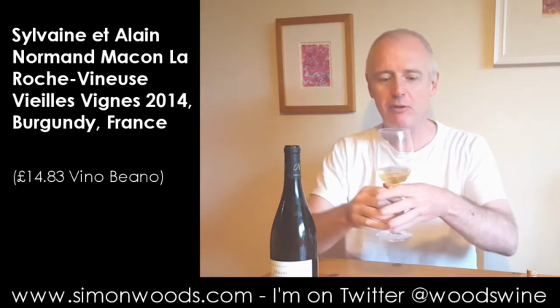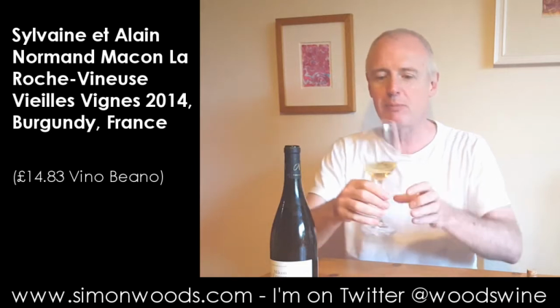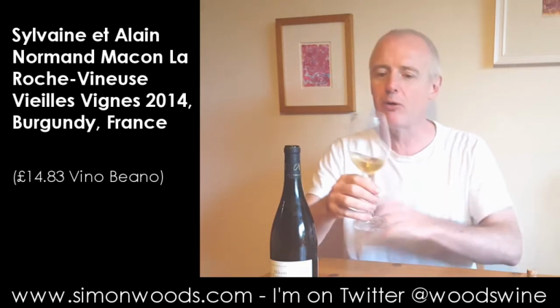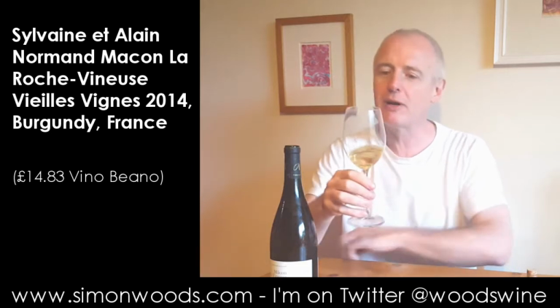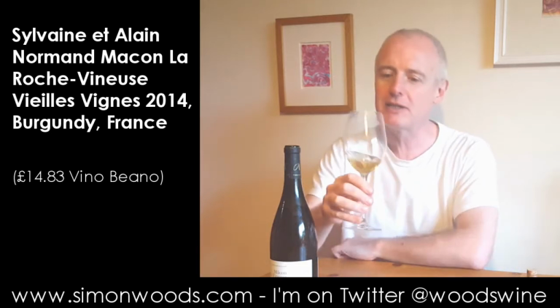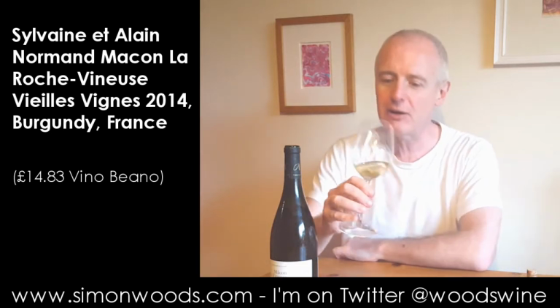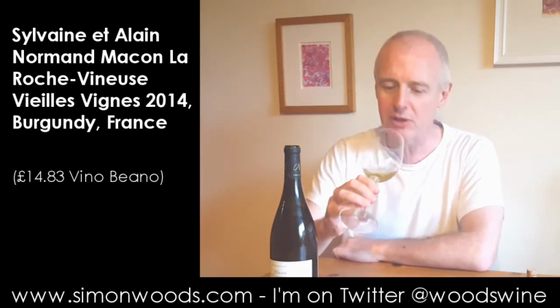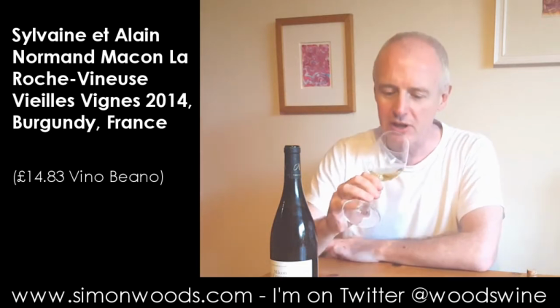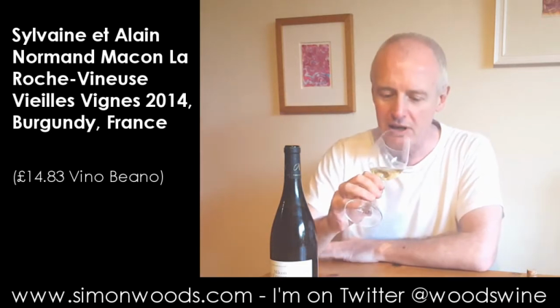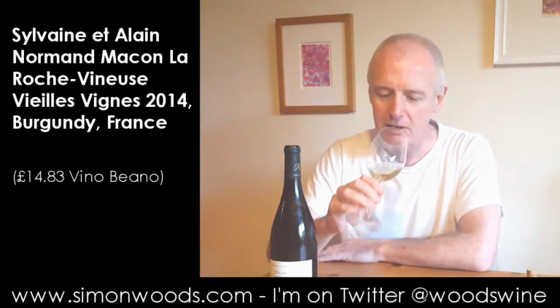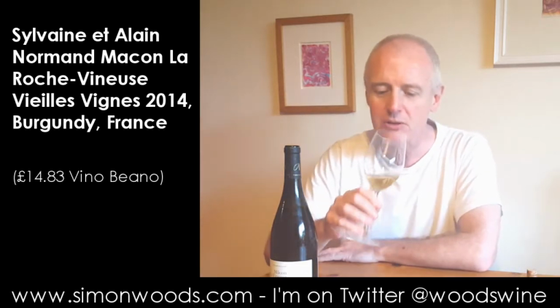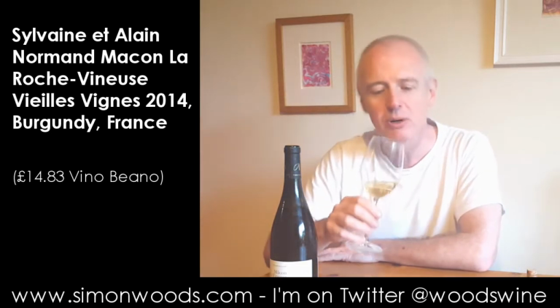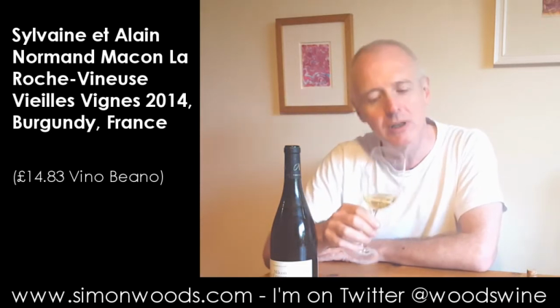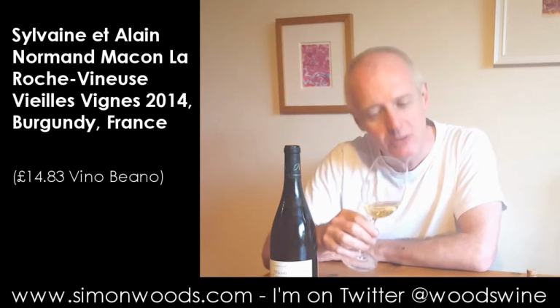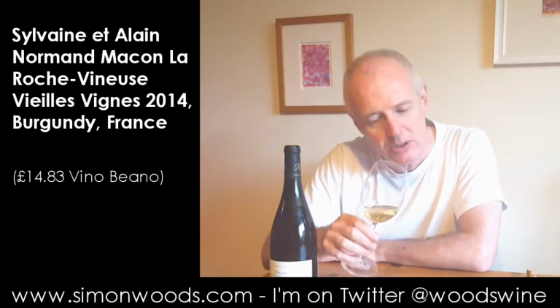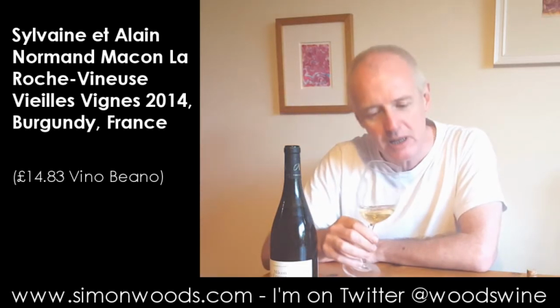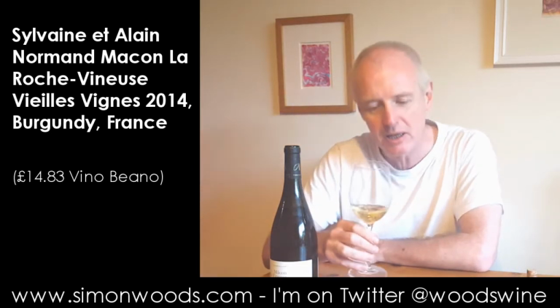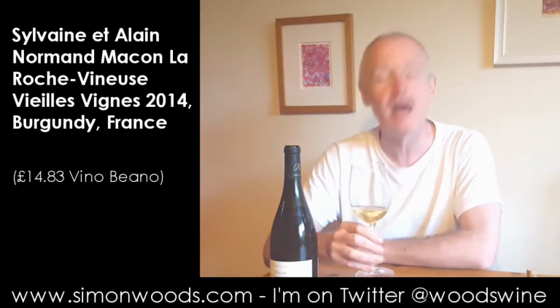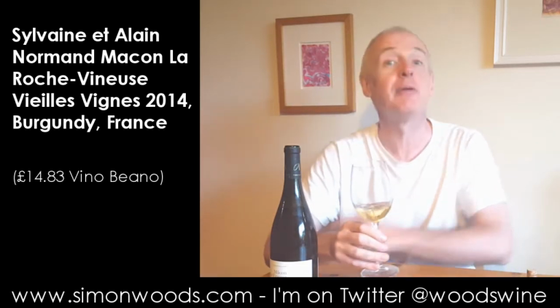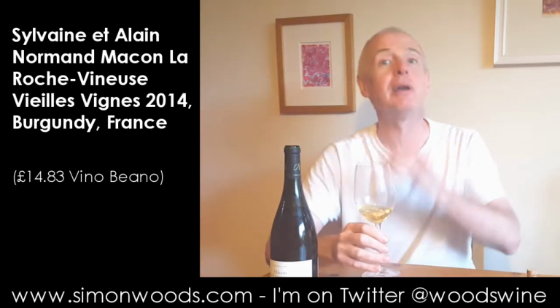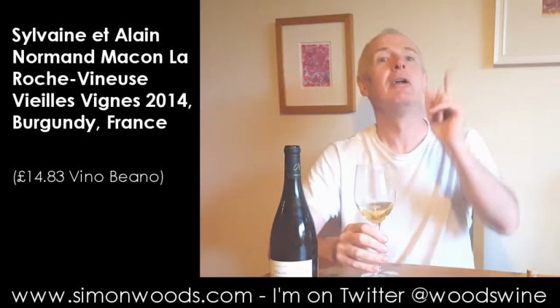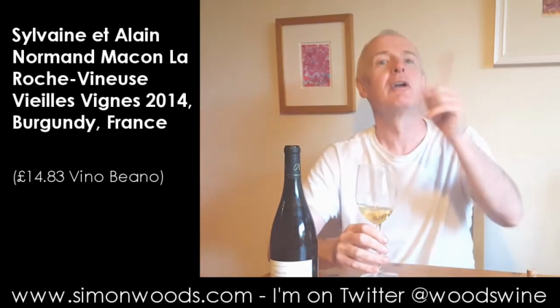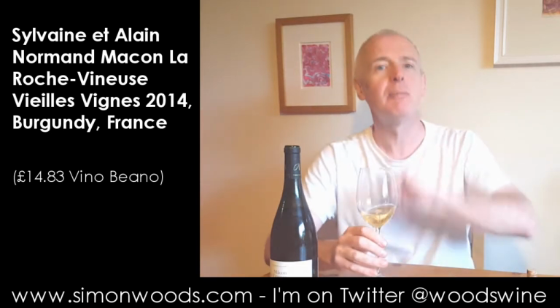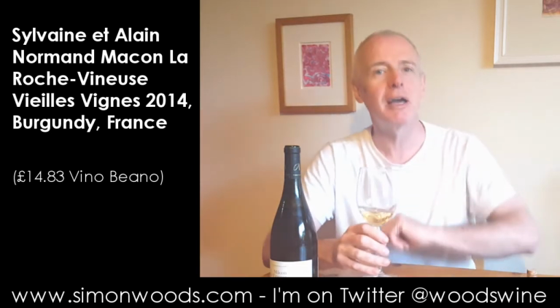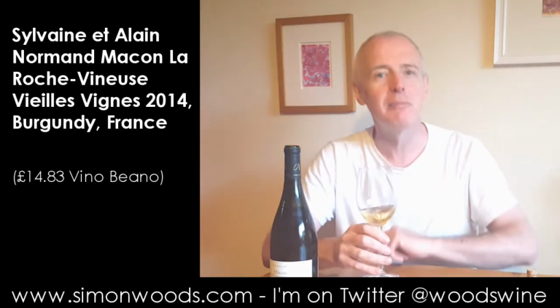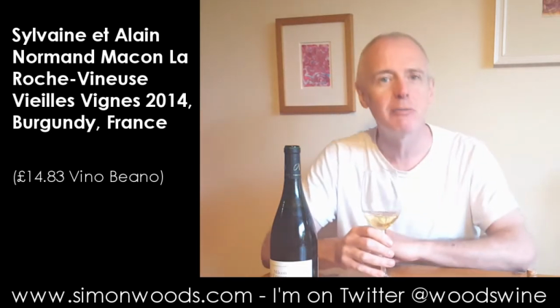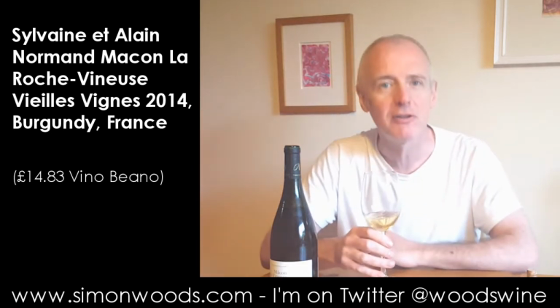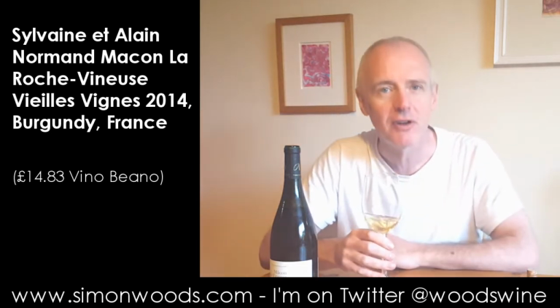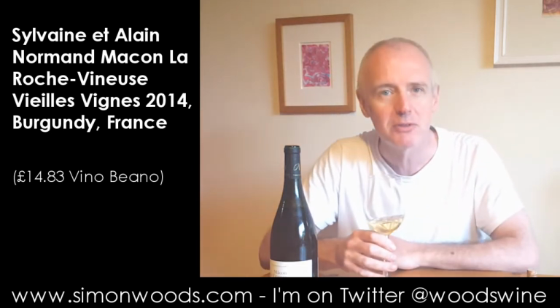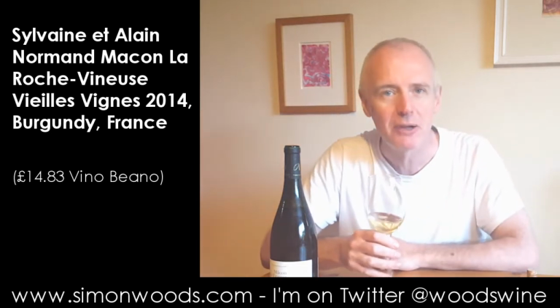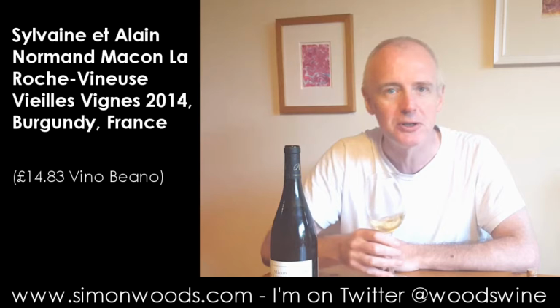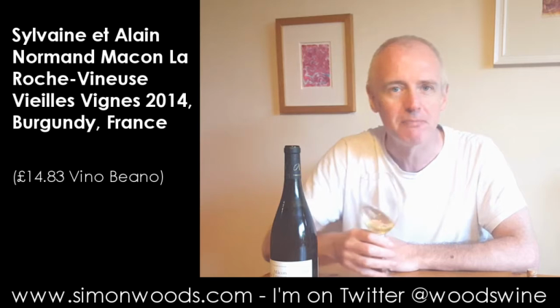I'm already pouring it out and thinking that's quite golden in colour. Anyway, come back in a moment after I've smelt it.